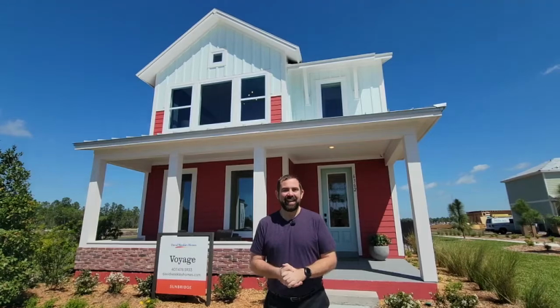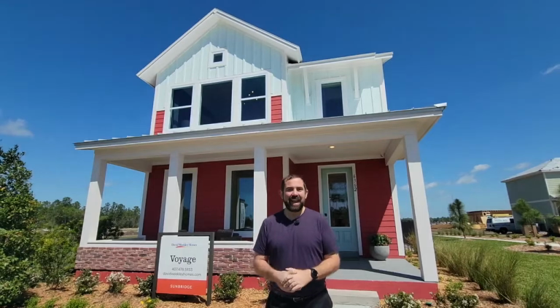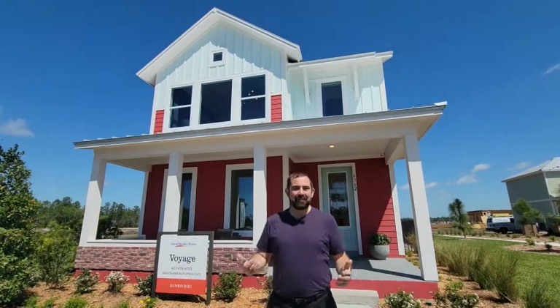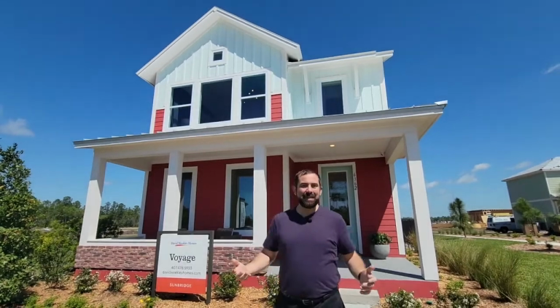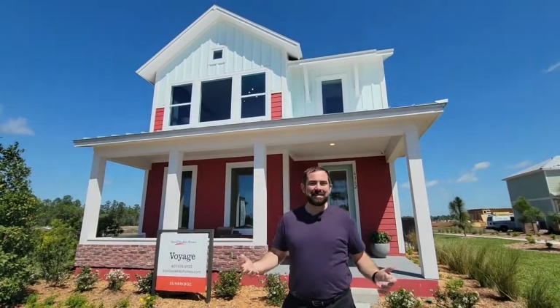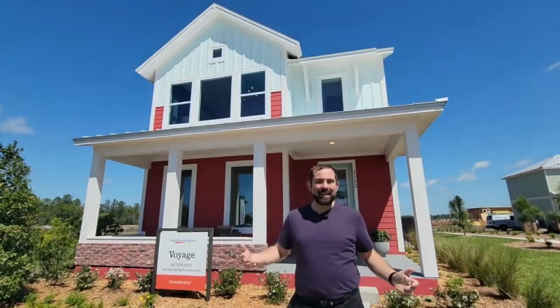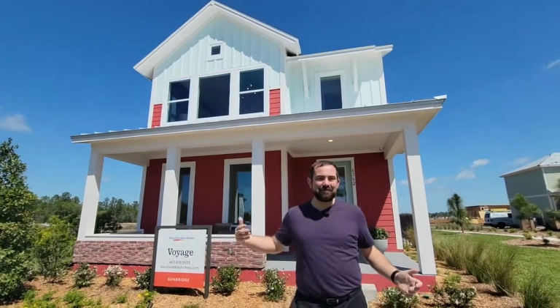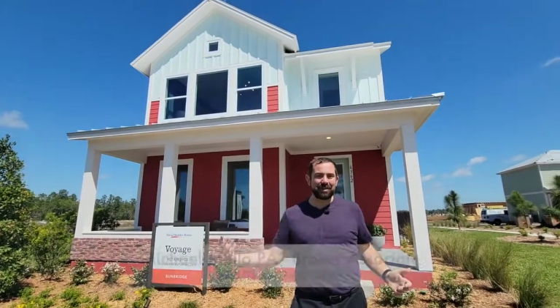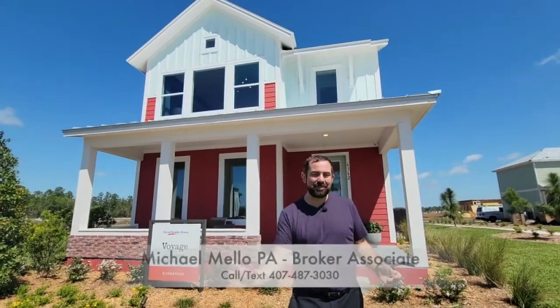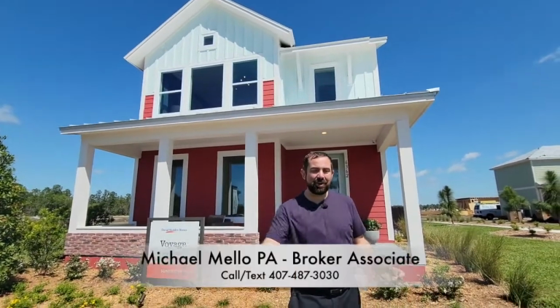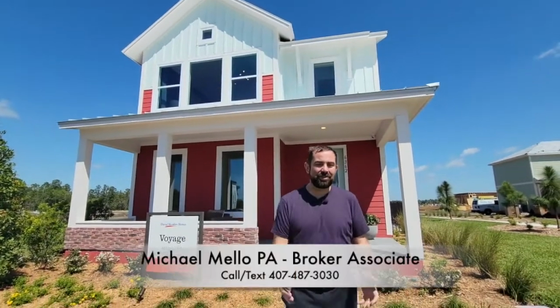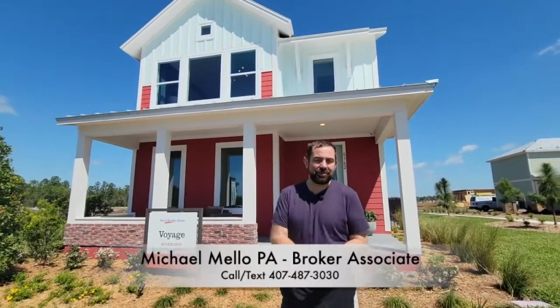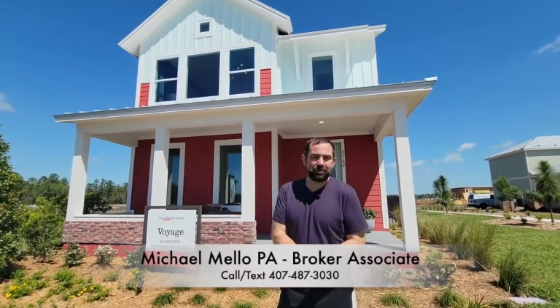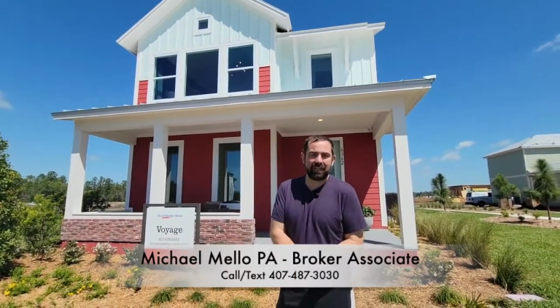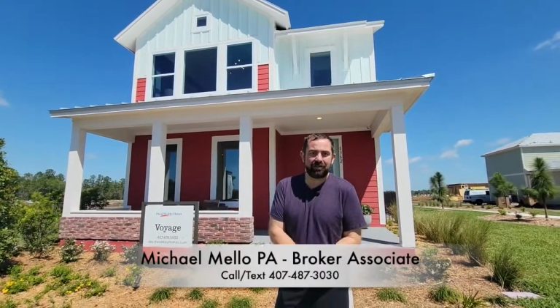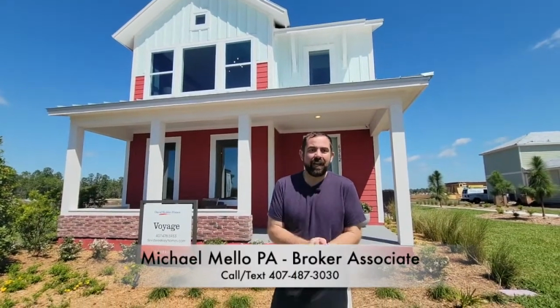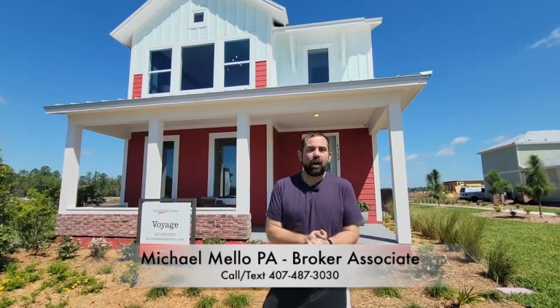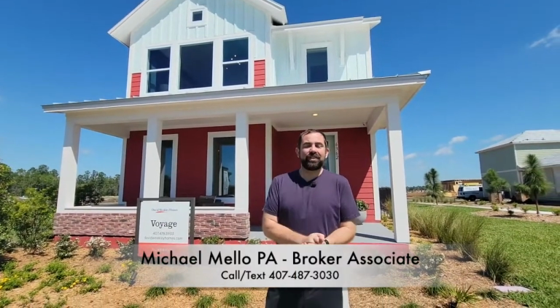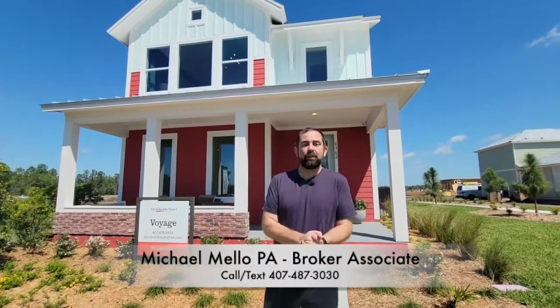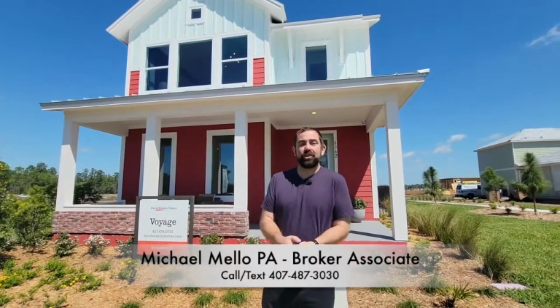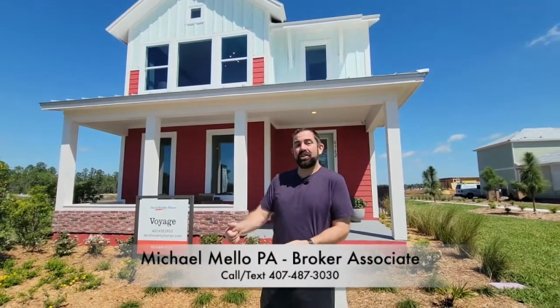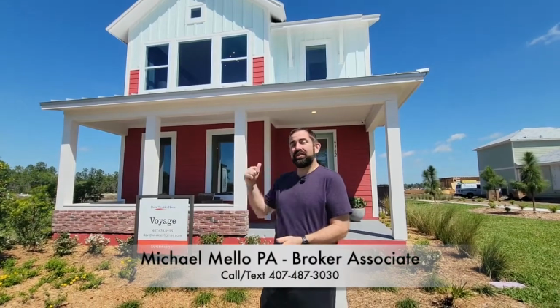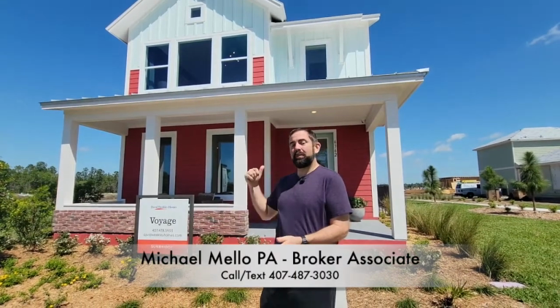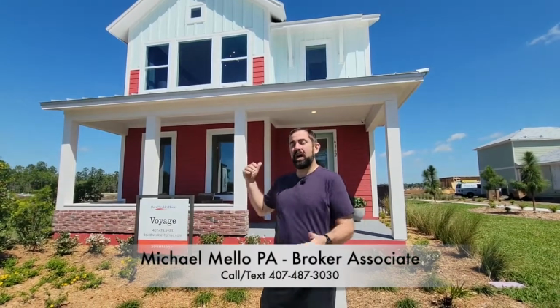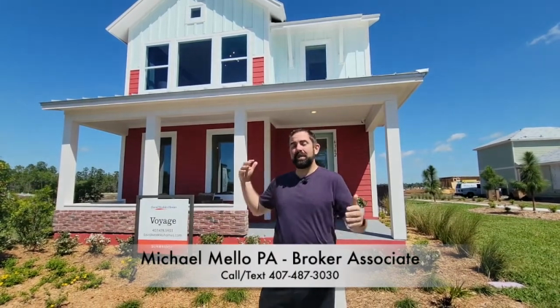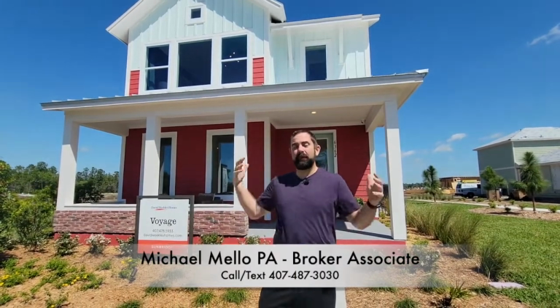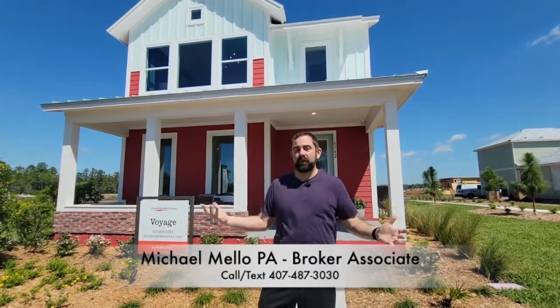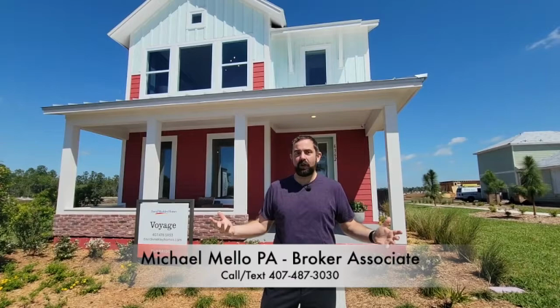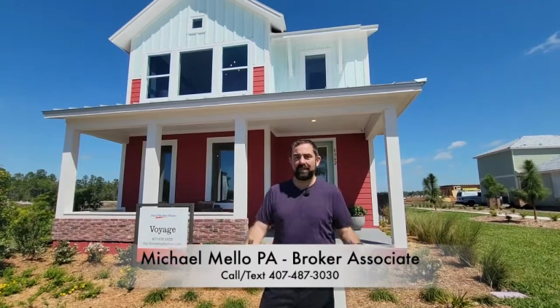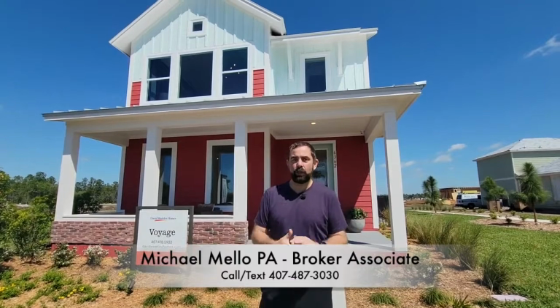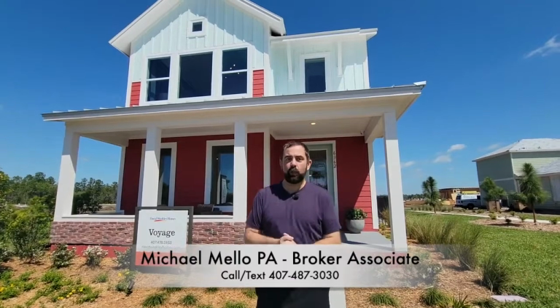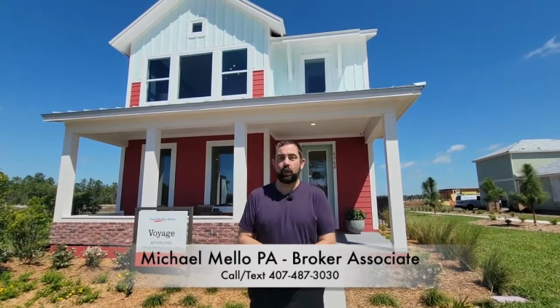Hey everyone, my name is Mike and welcome to our YouTube channel. Today we're going to show you this home behind me, but first of all, I want to tell you where we are.